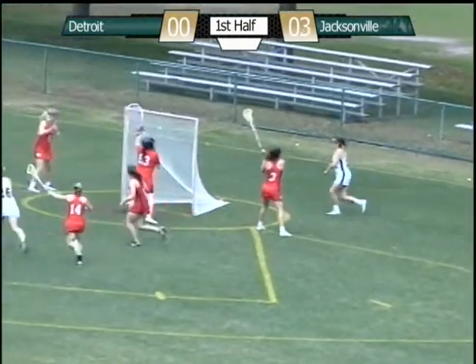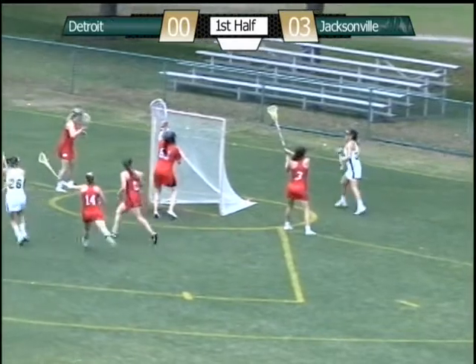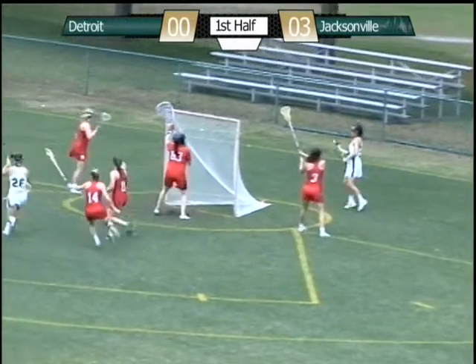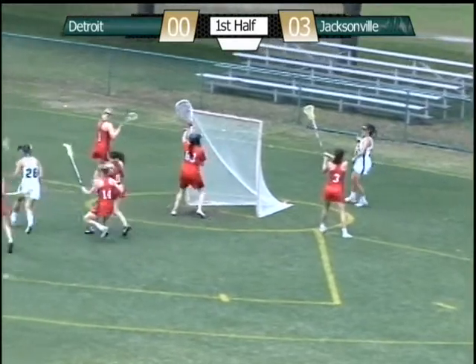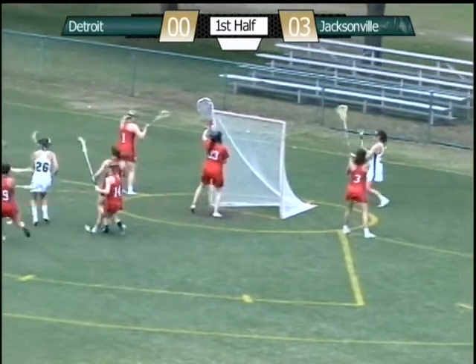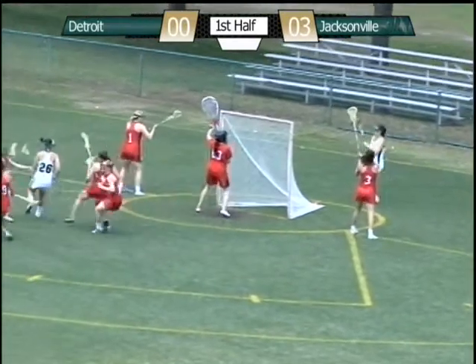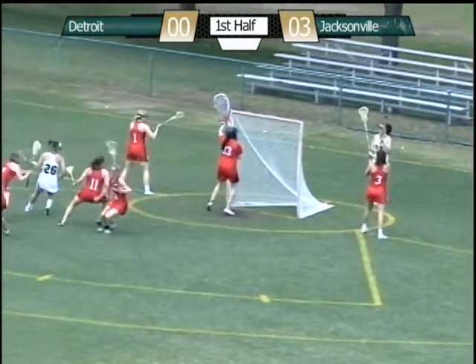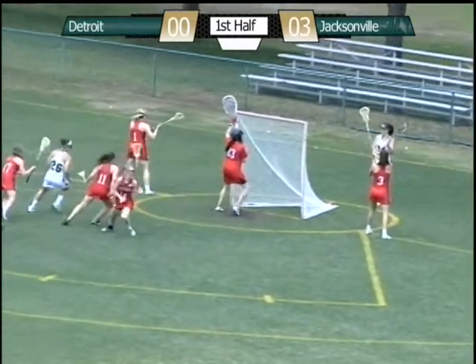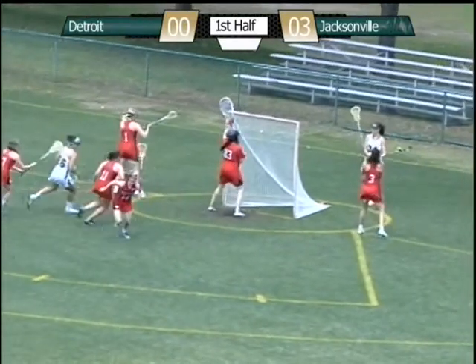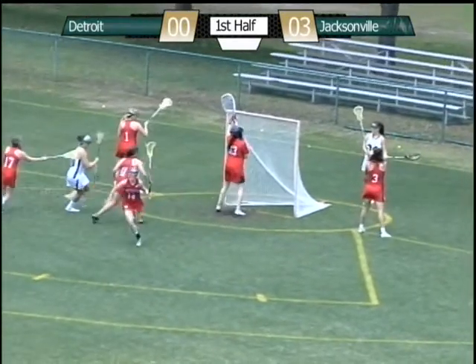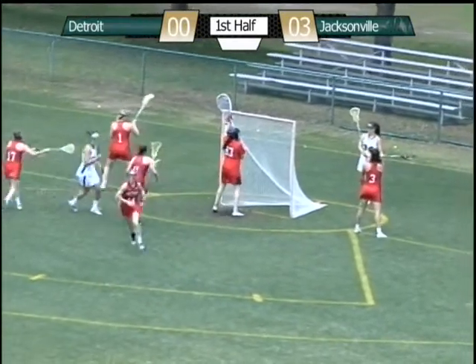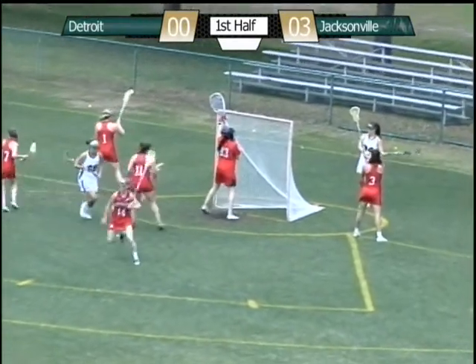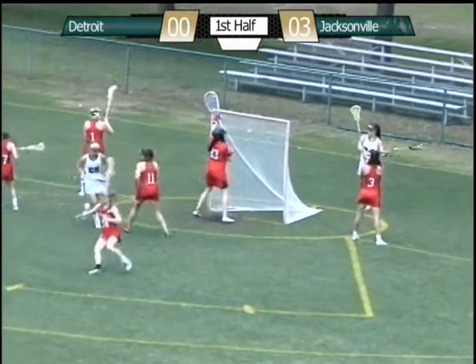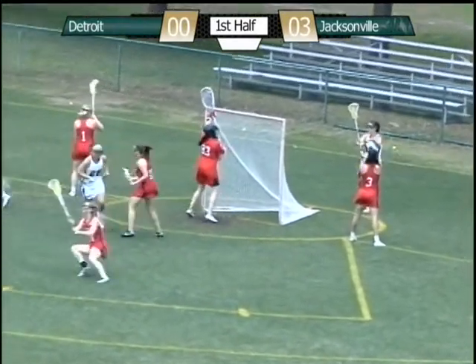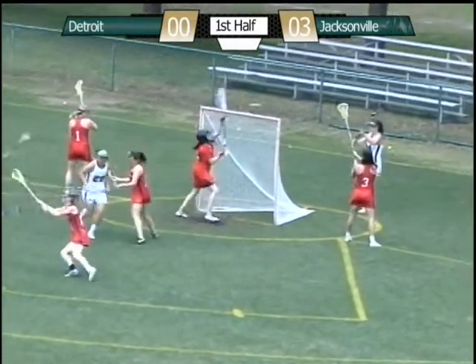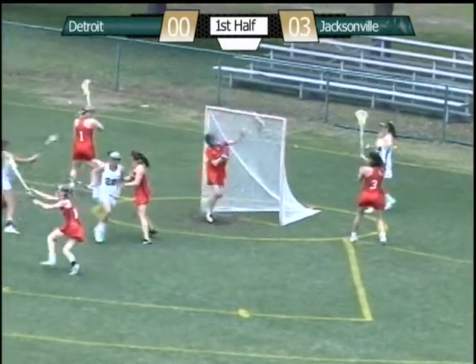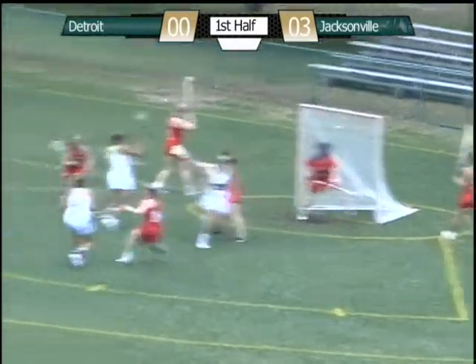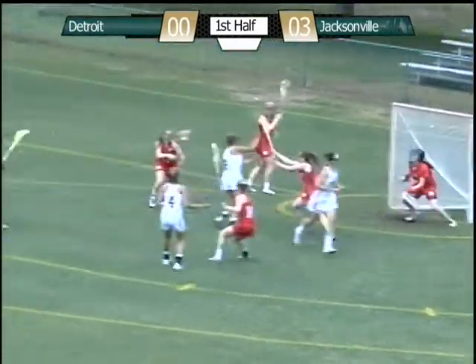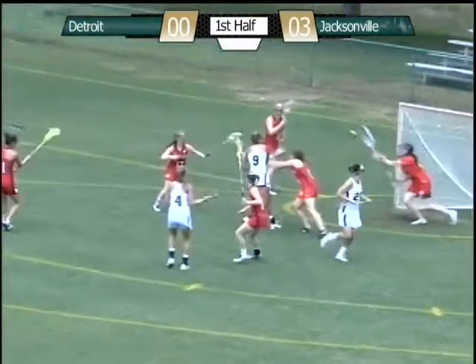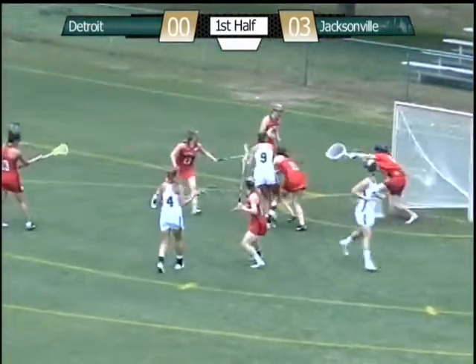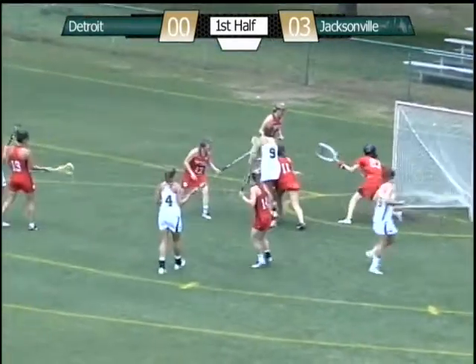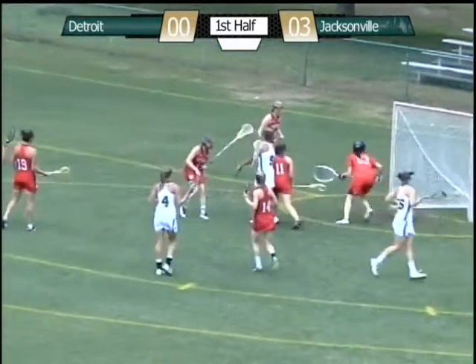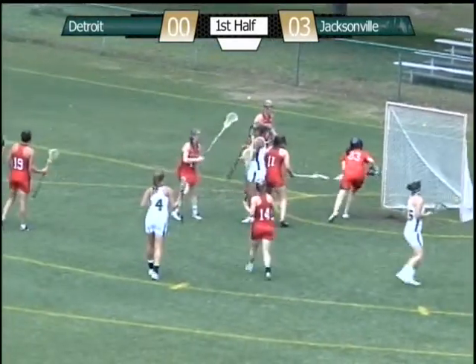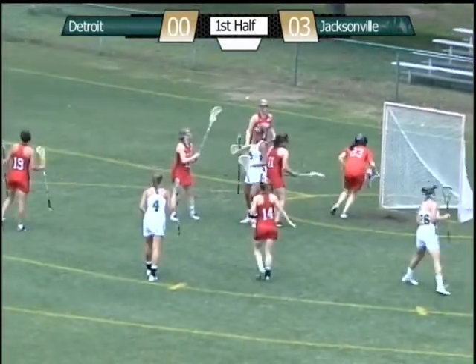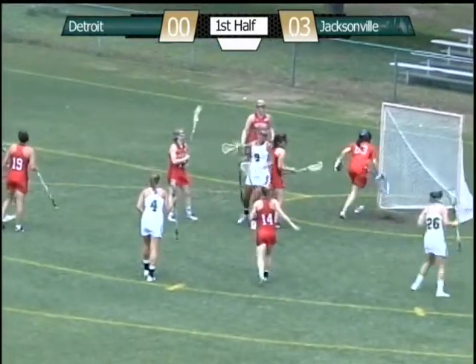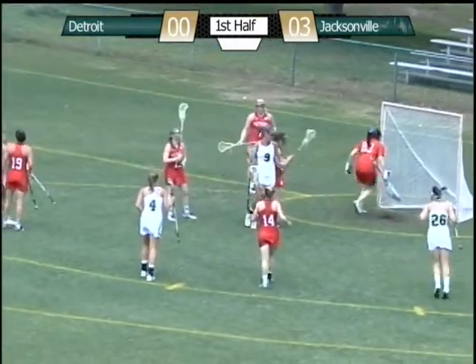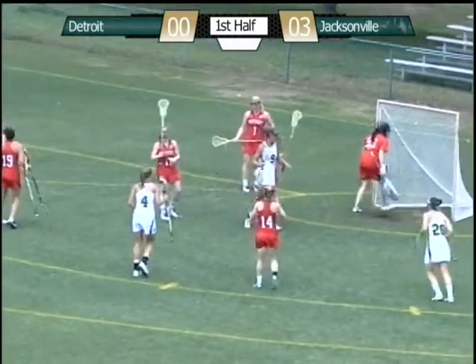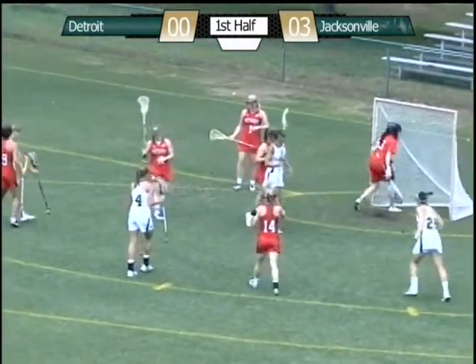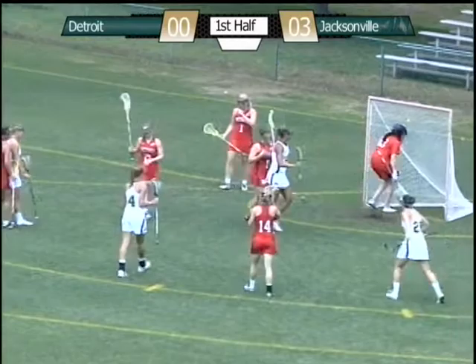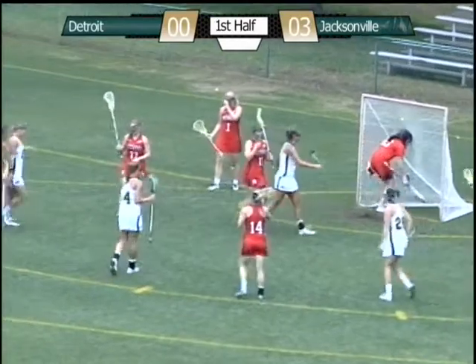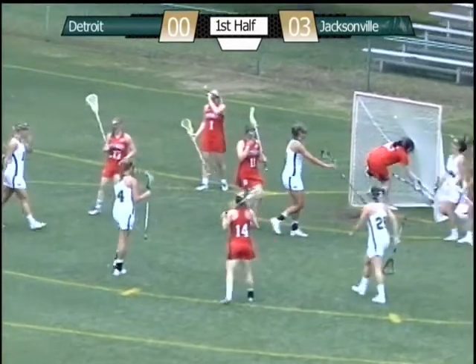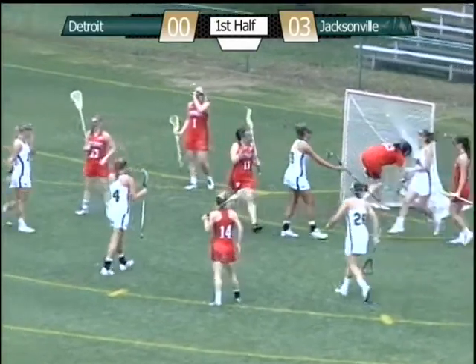A lot of off-ball movement for Jacksonville, trying to create spacing. Now there's a feed to the crease, shot, score. Perfect quick stick.